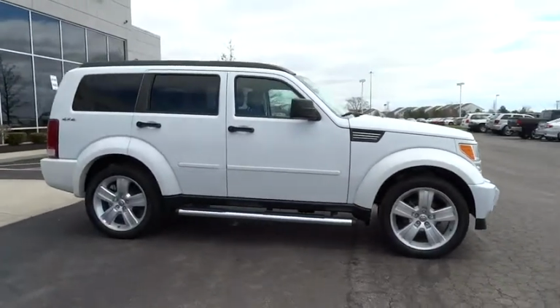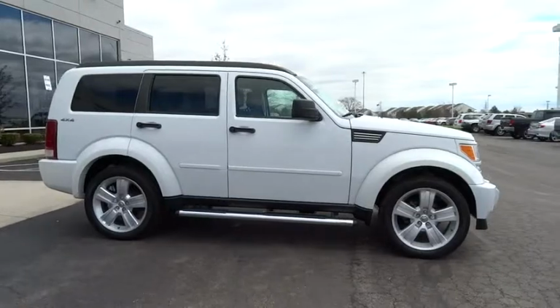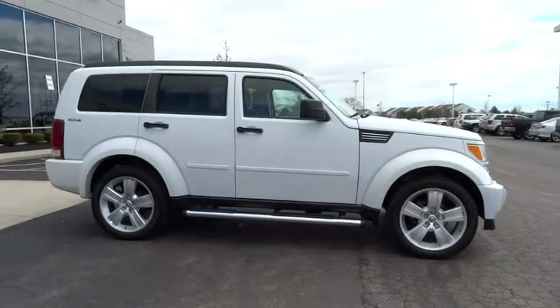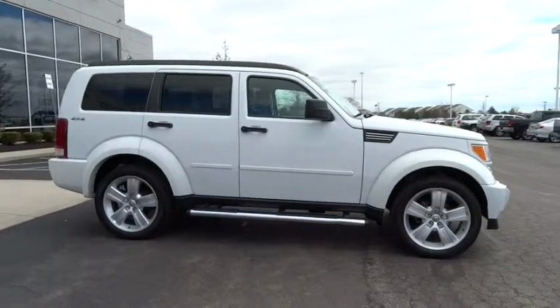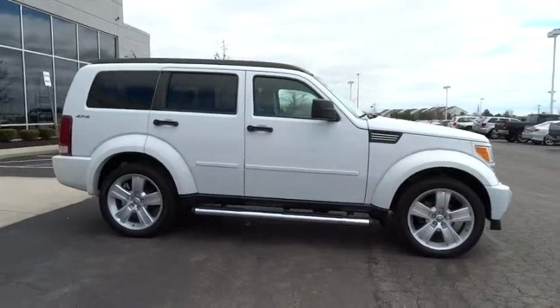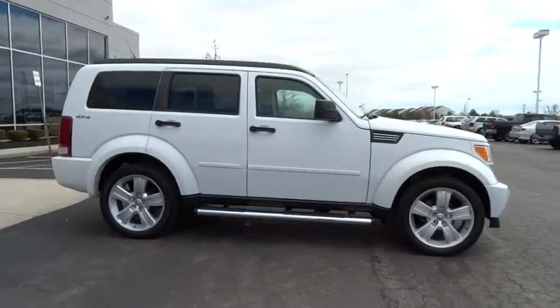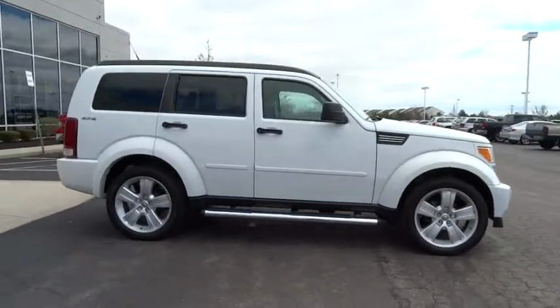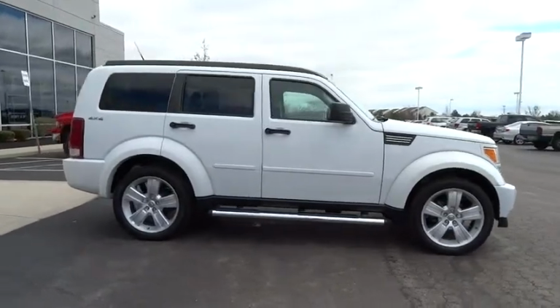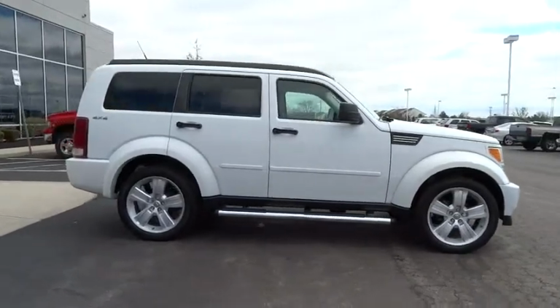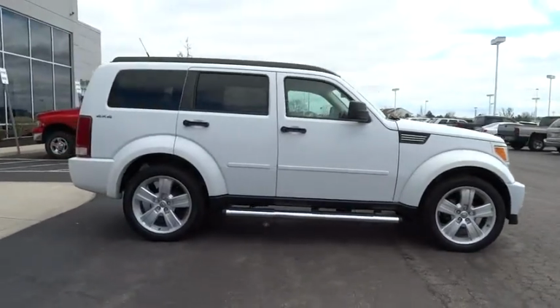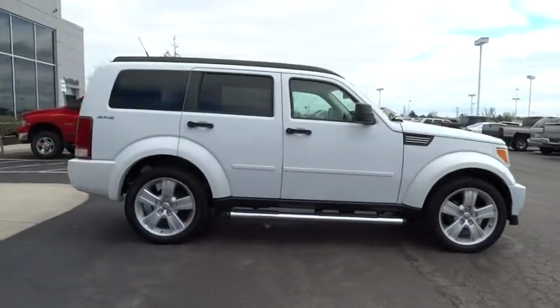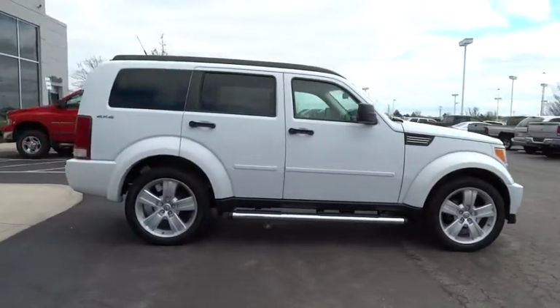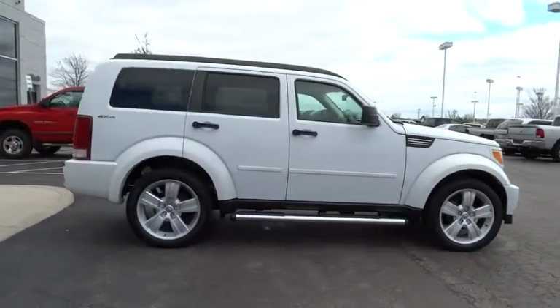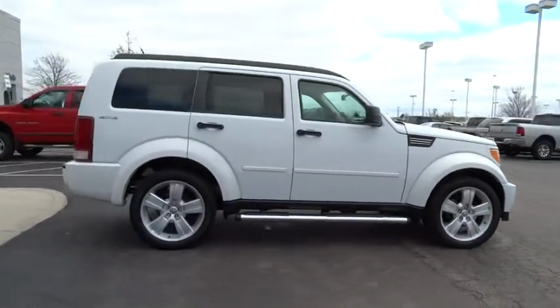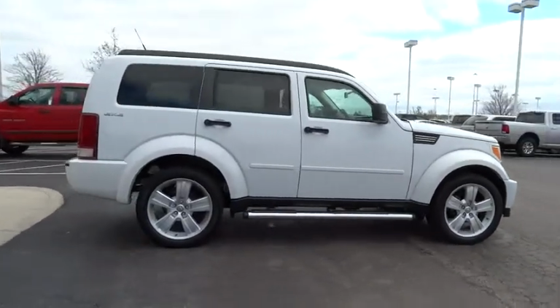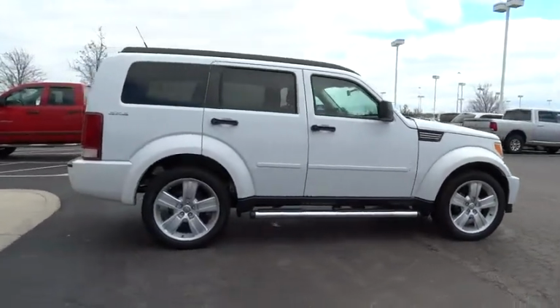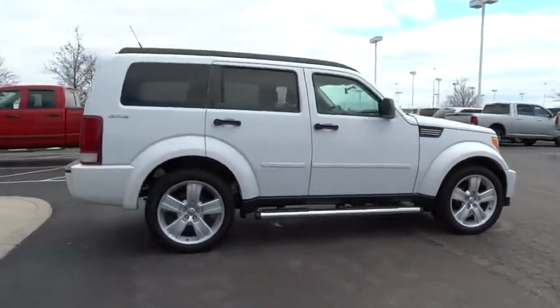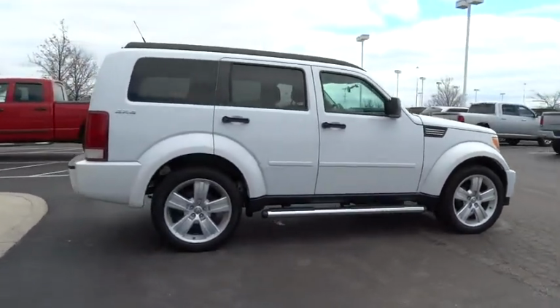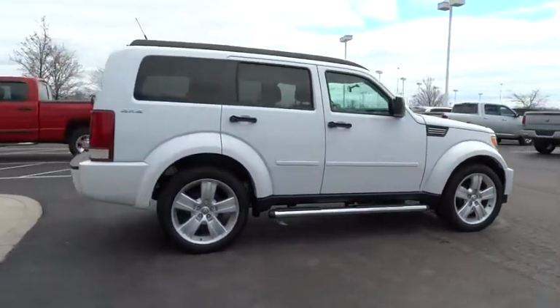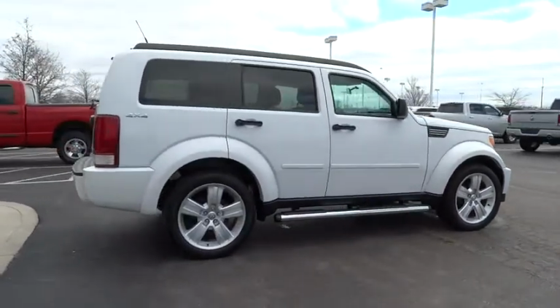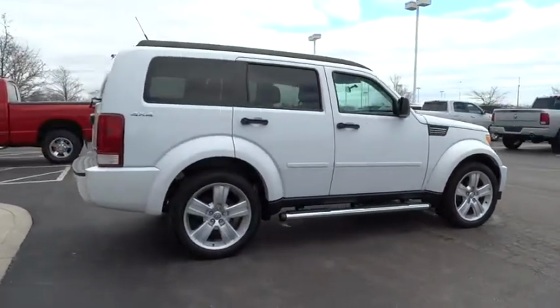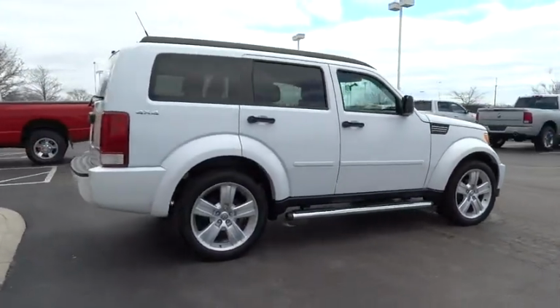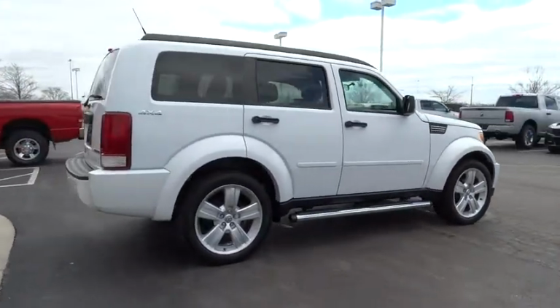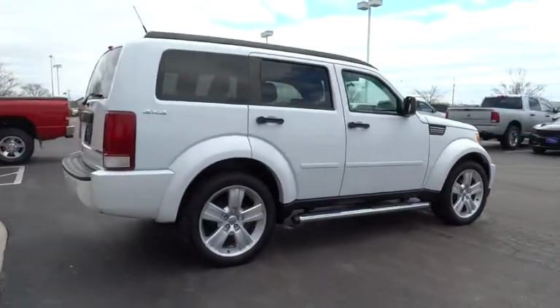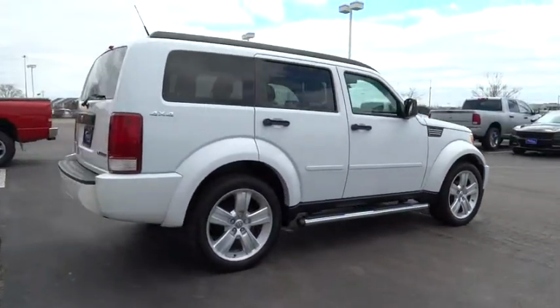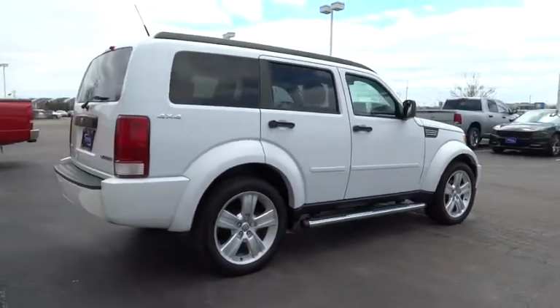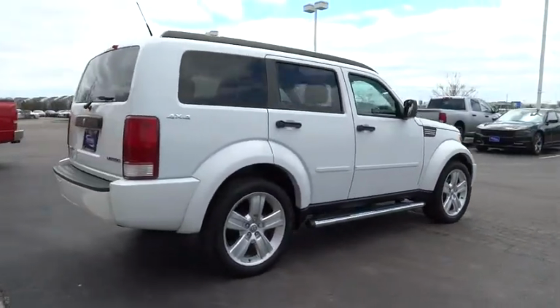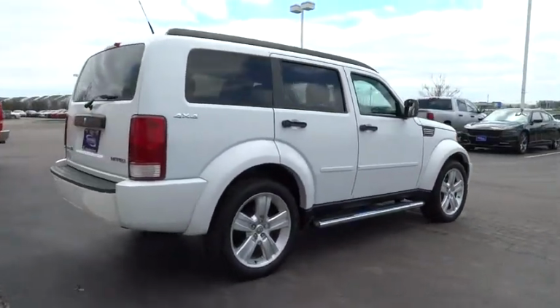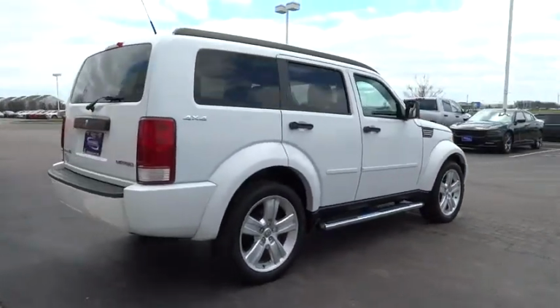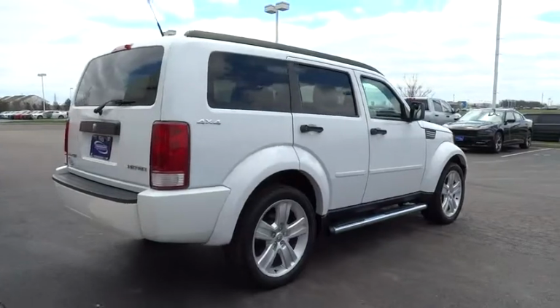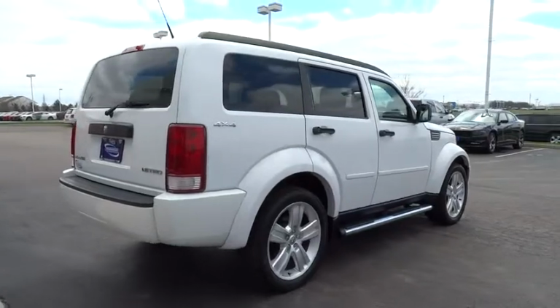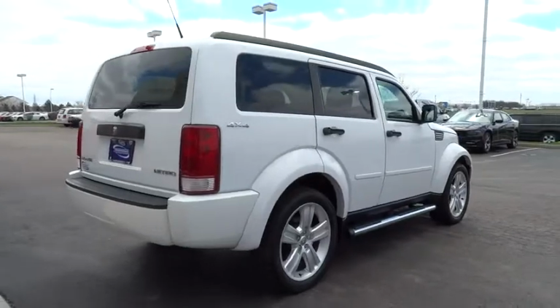Priced below $20,000, this vehicle has less than 75,000 miles.